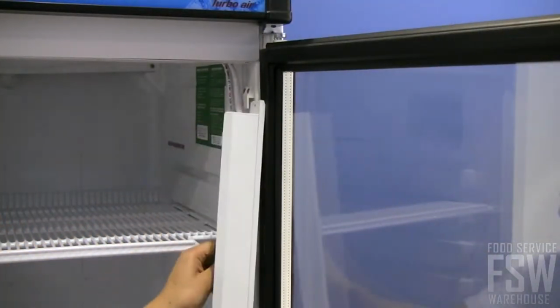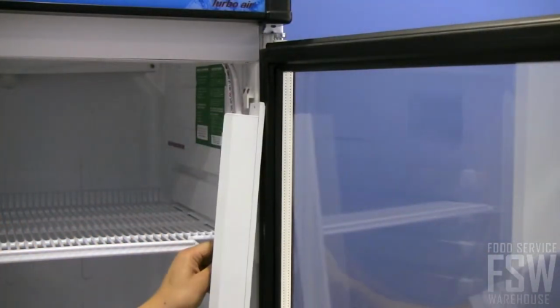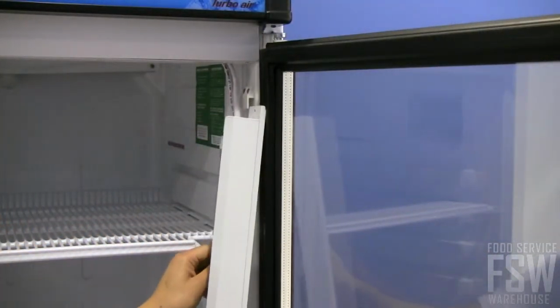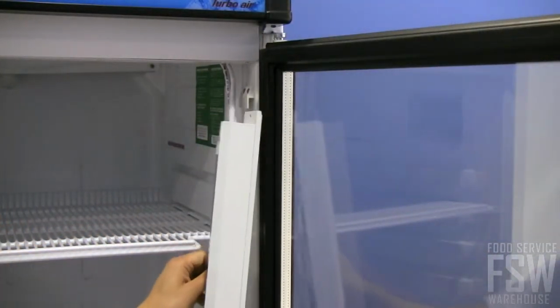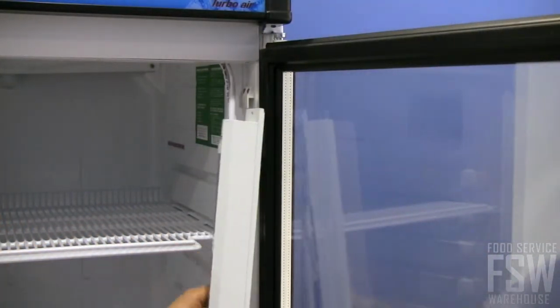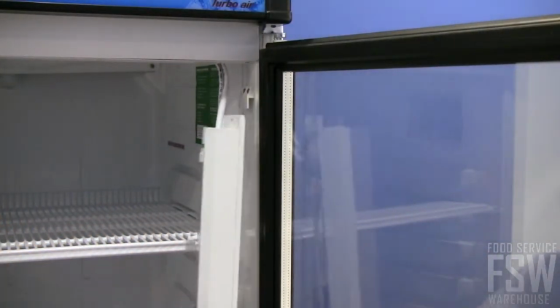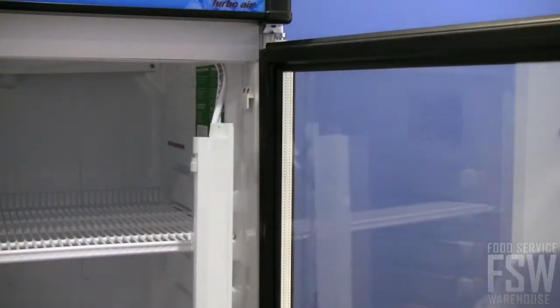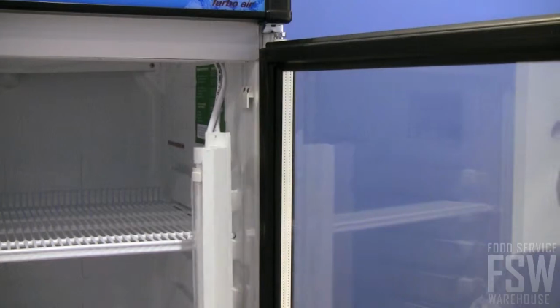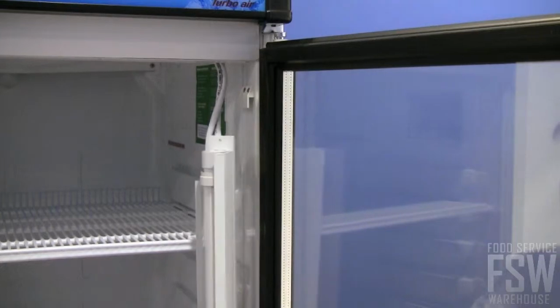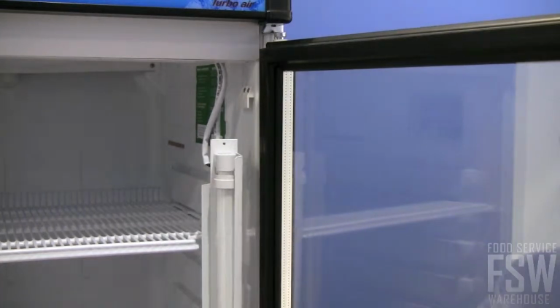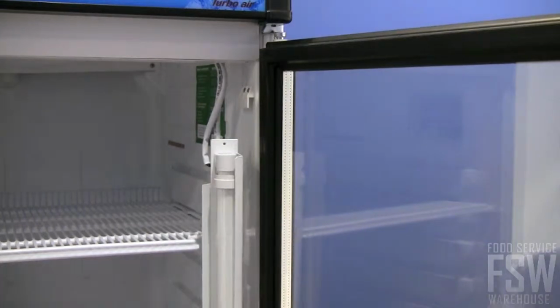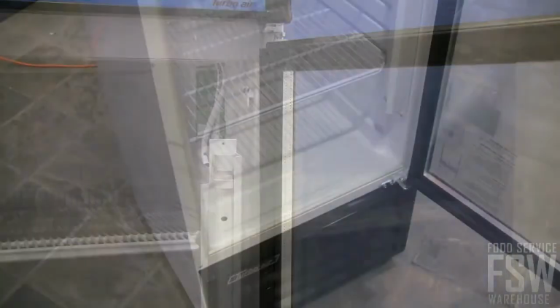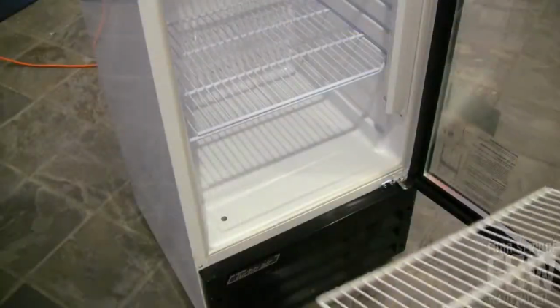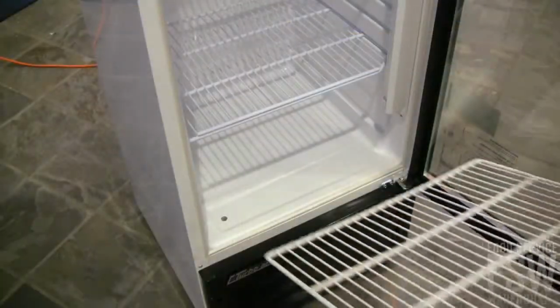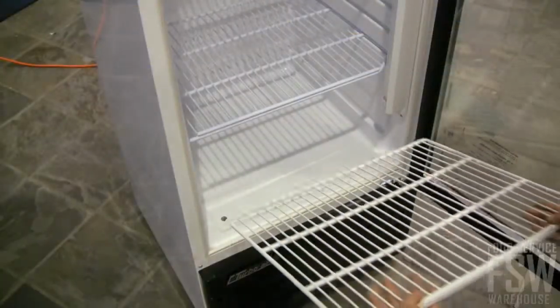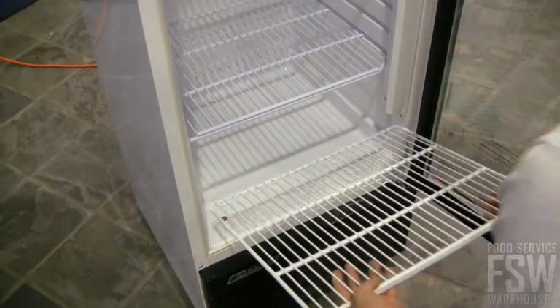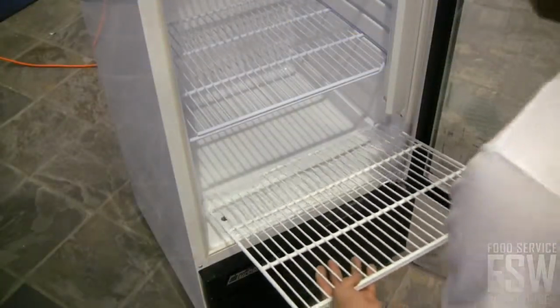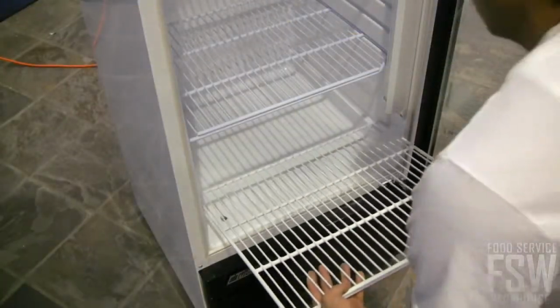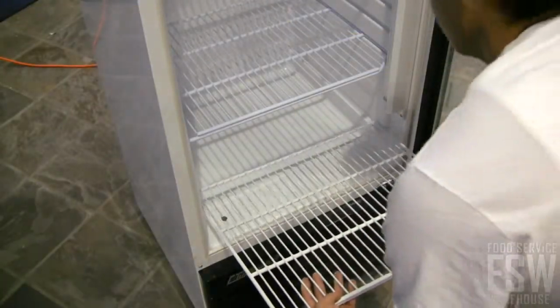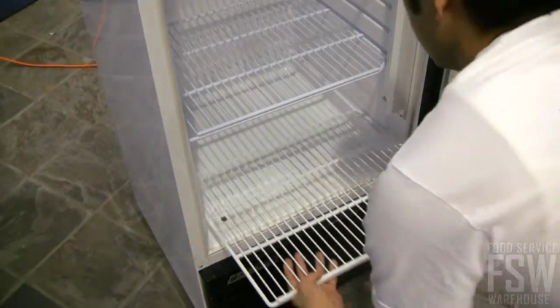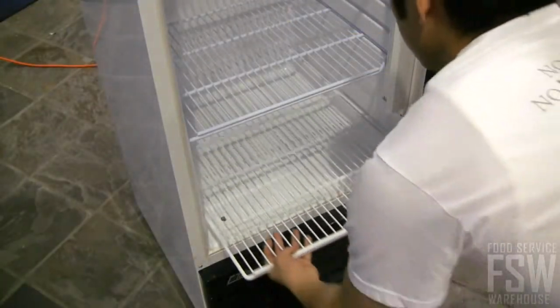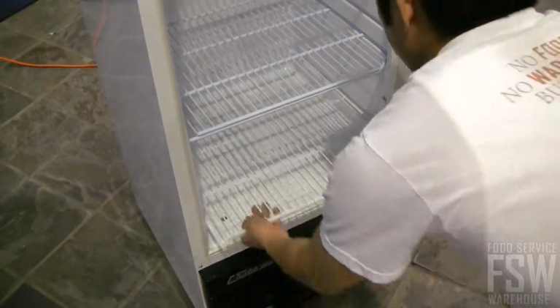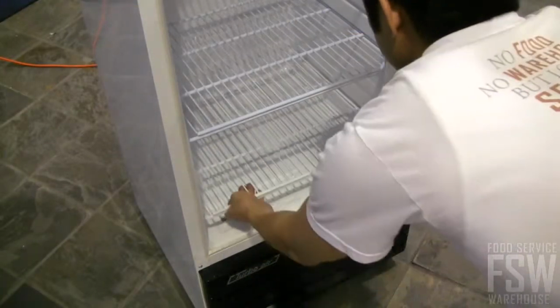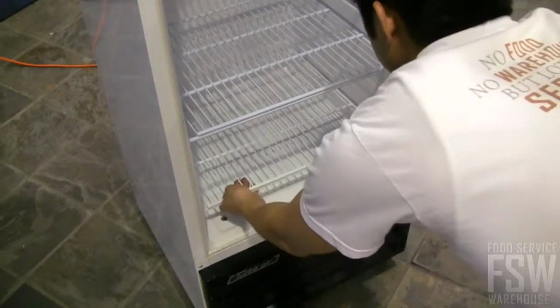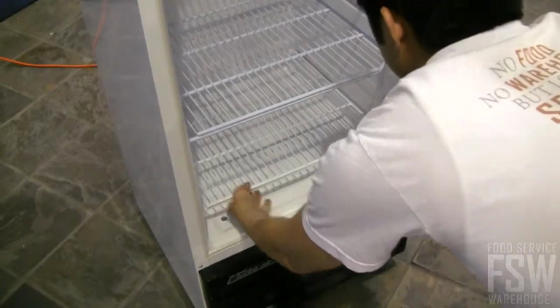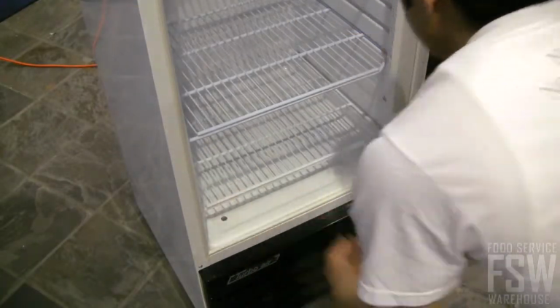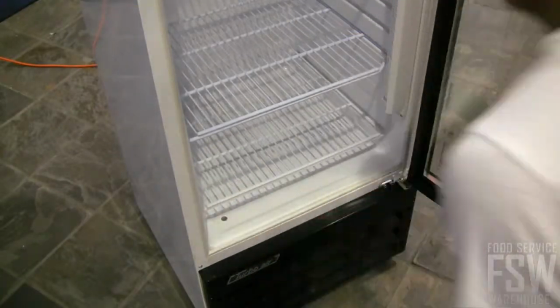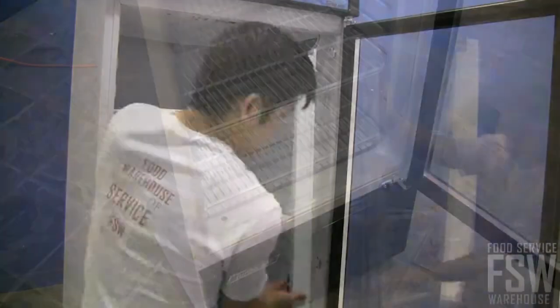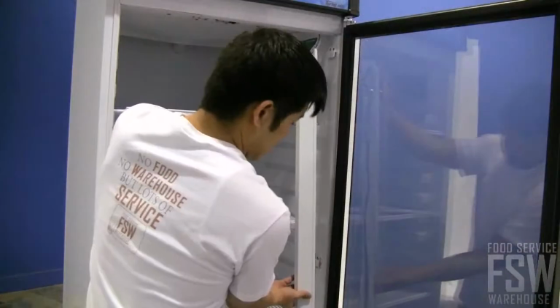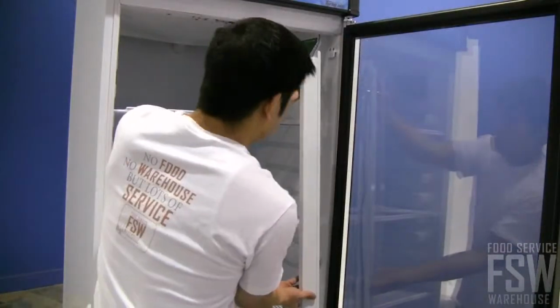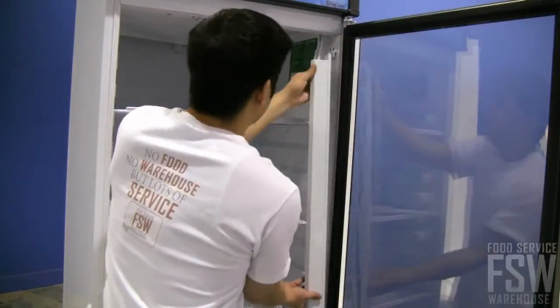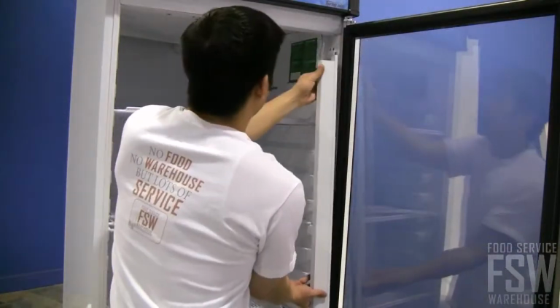The unit works perfectly as a self-serve merchandiser, ideal for bottled water, juices, energy drinks, and more.